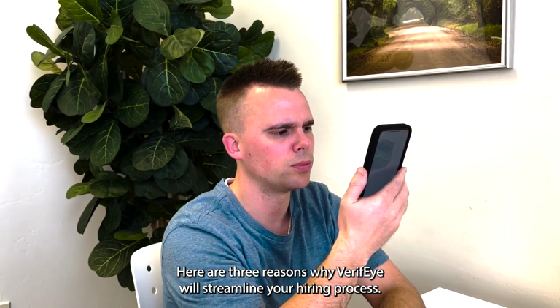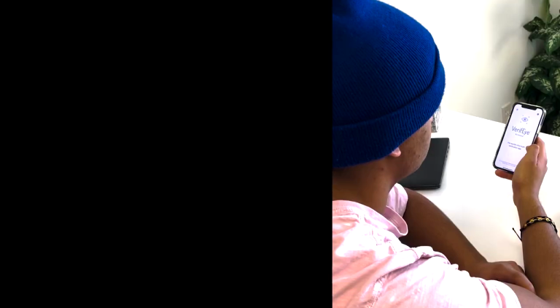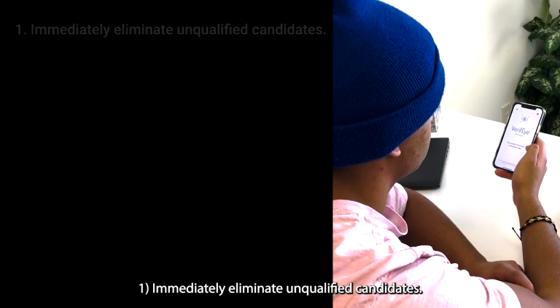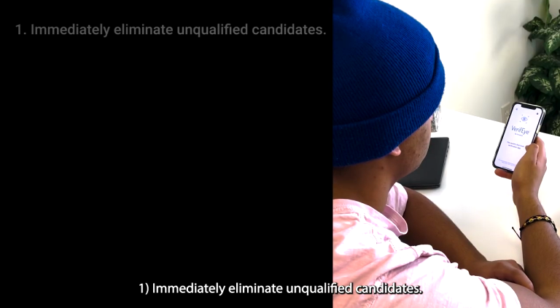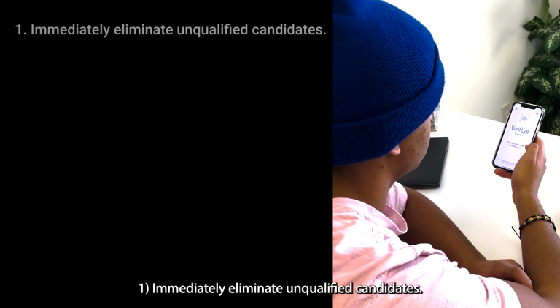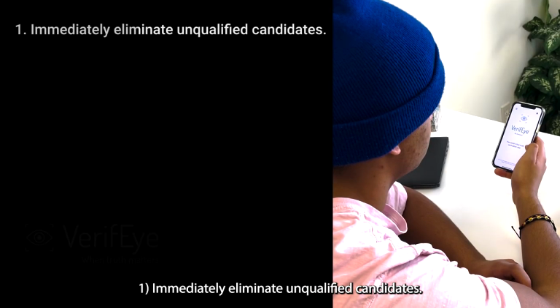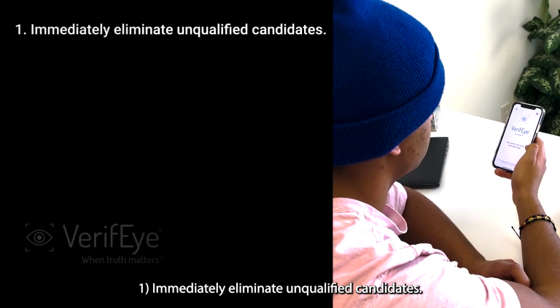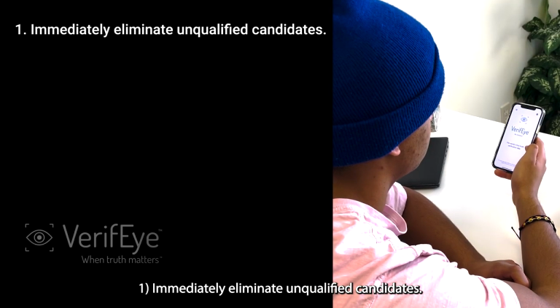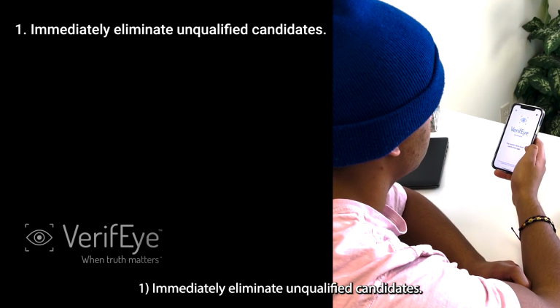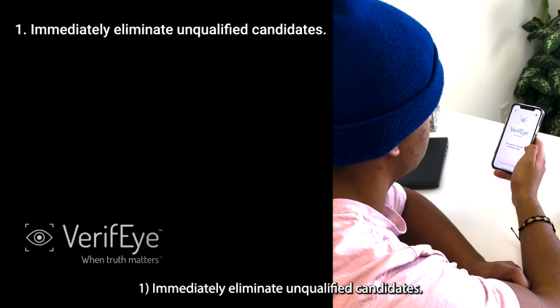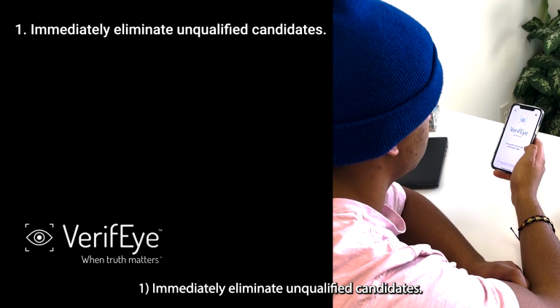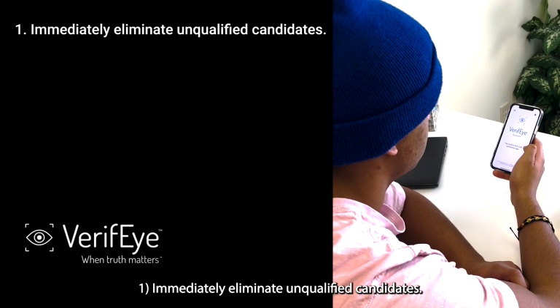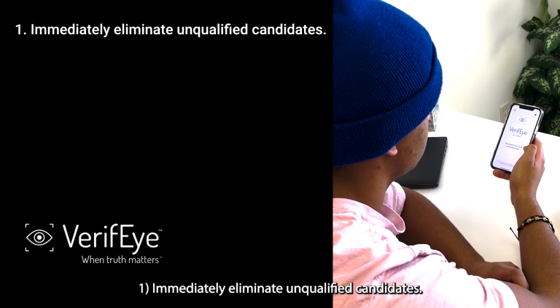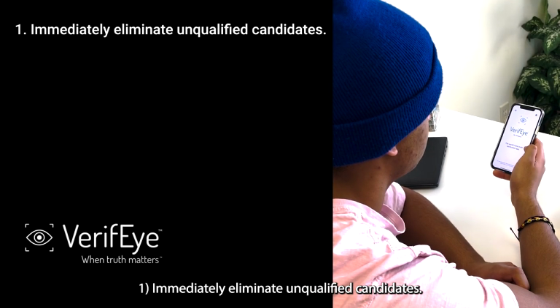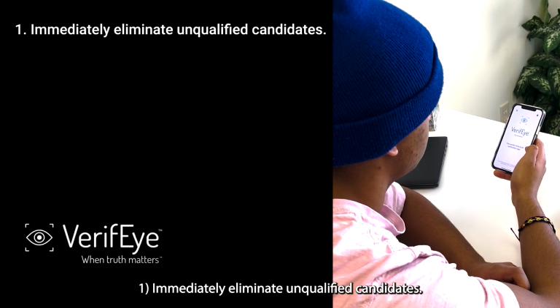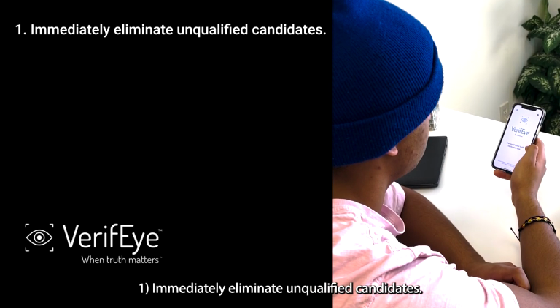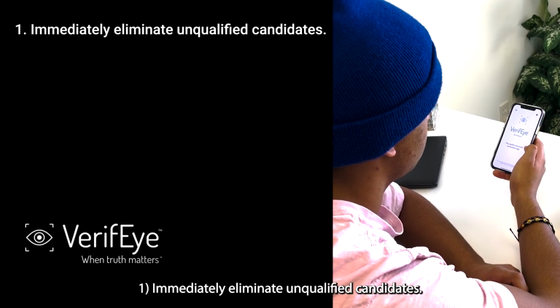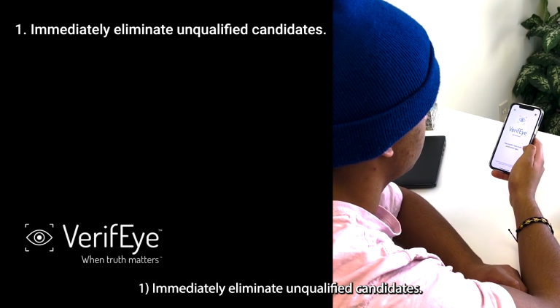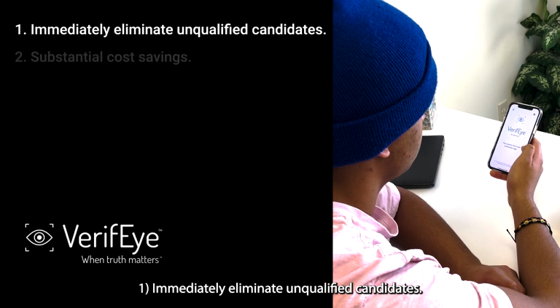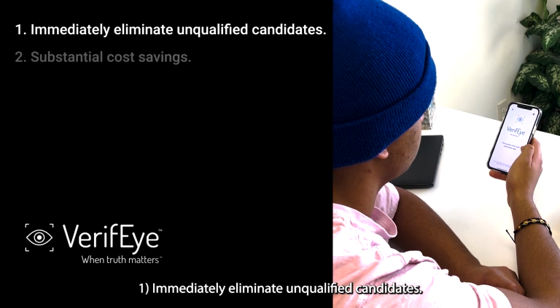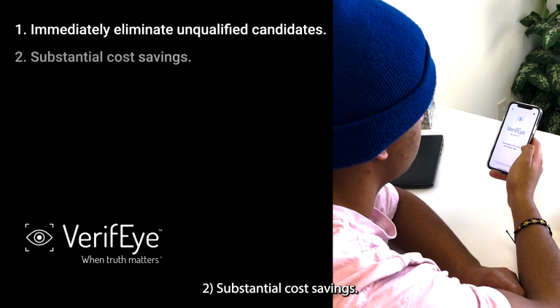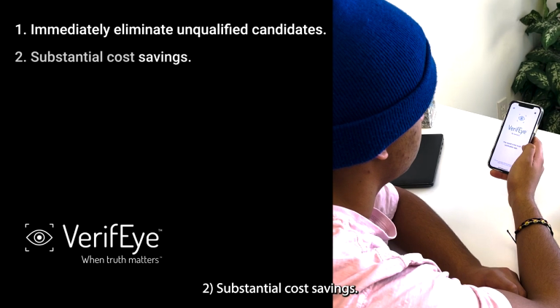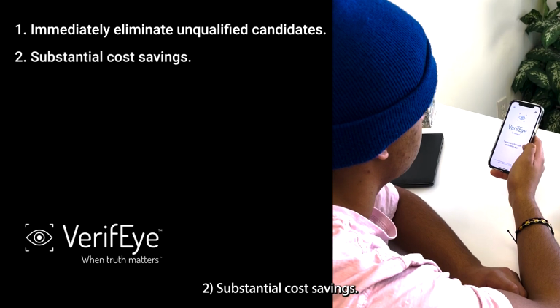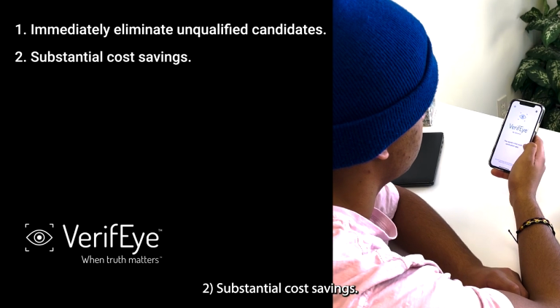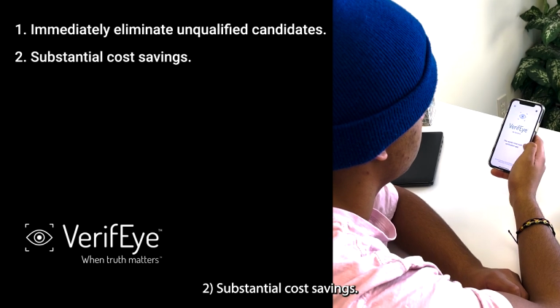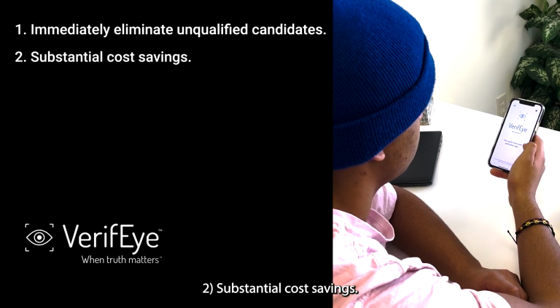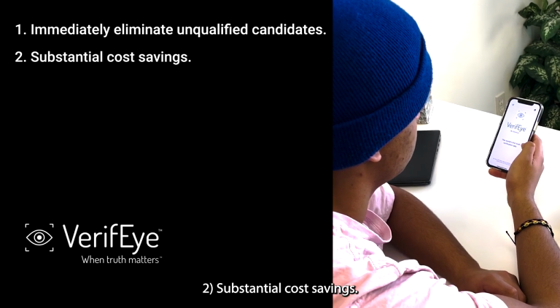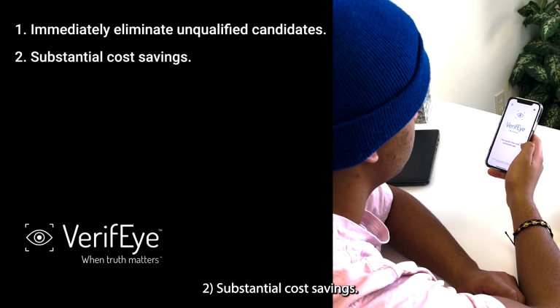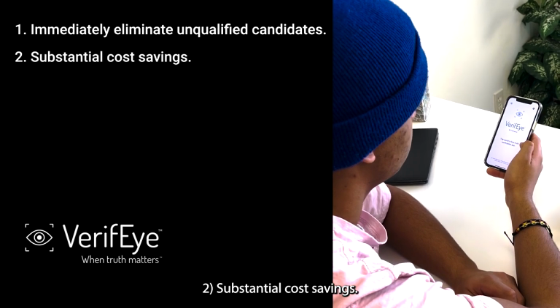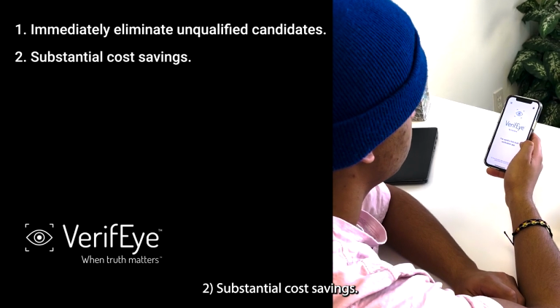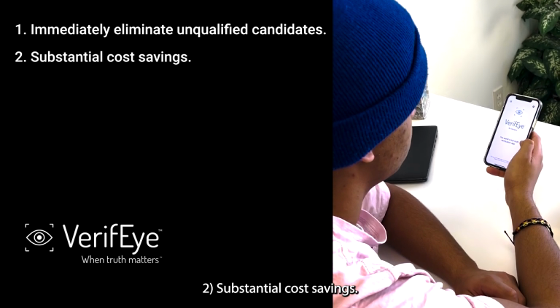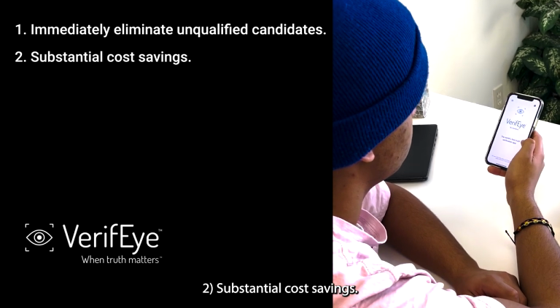1. Immediately eliminate unqualified candidates. 2. Substantial cost savings.